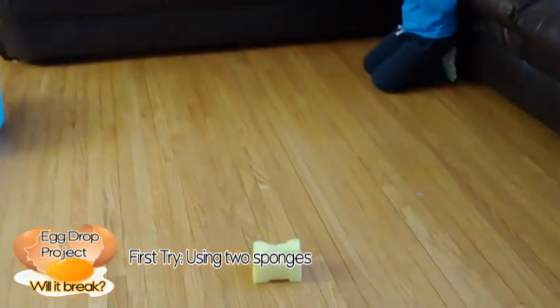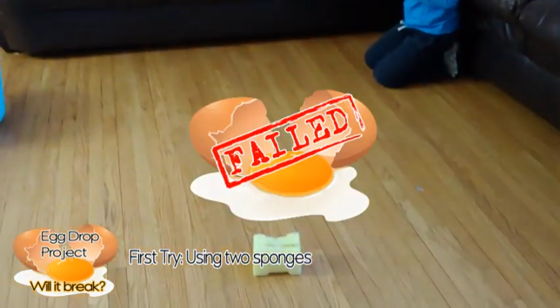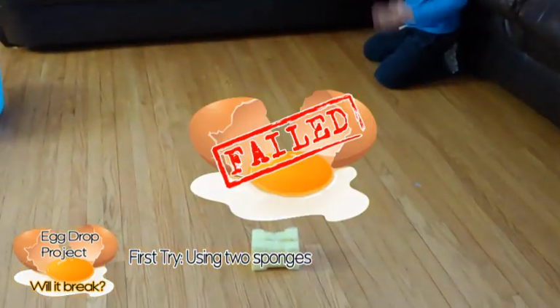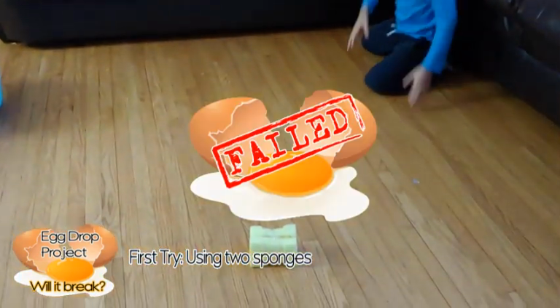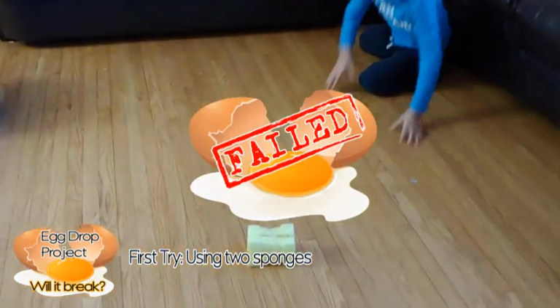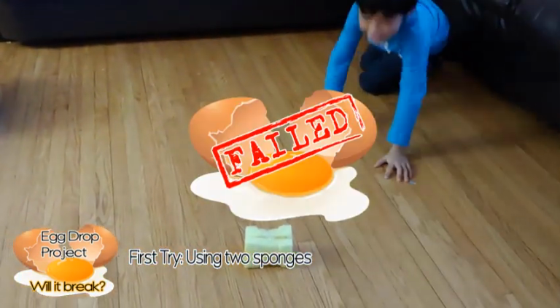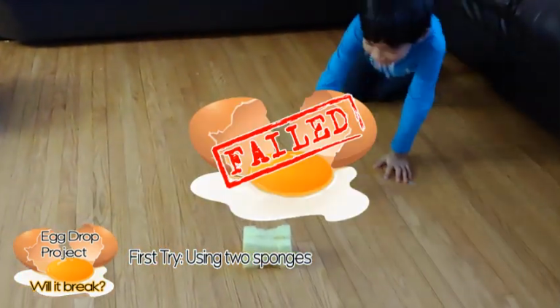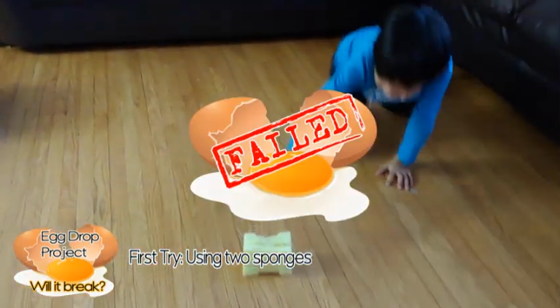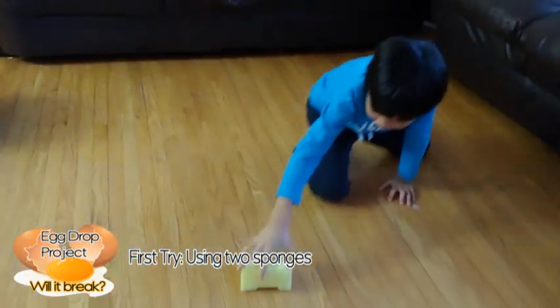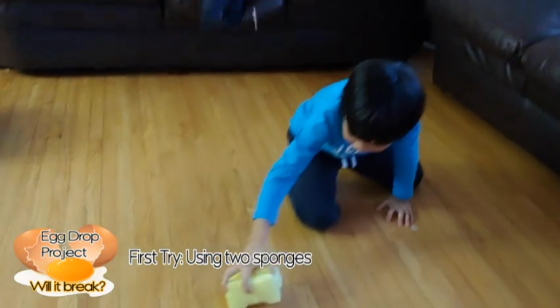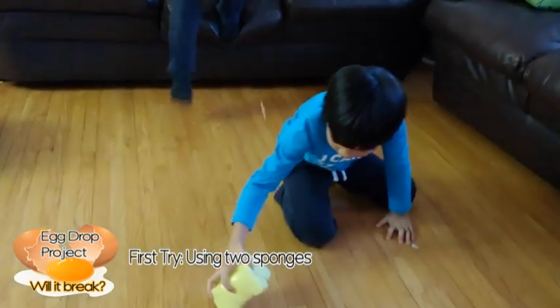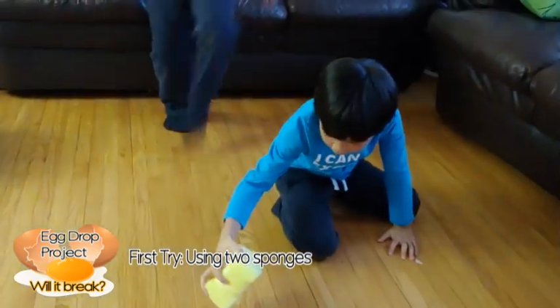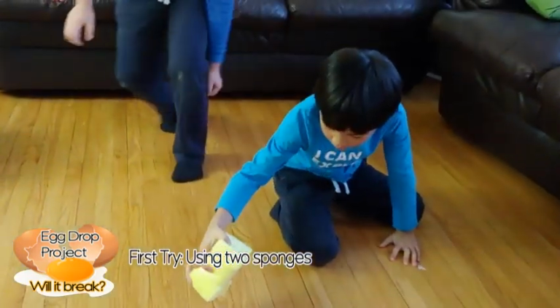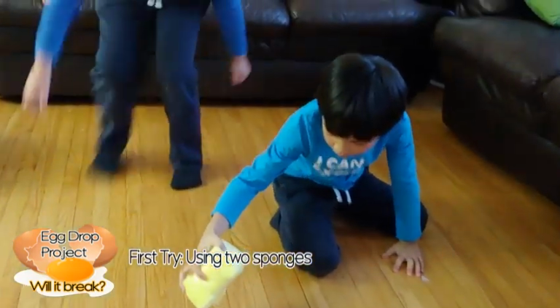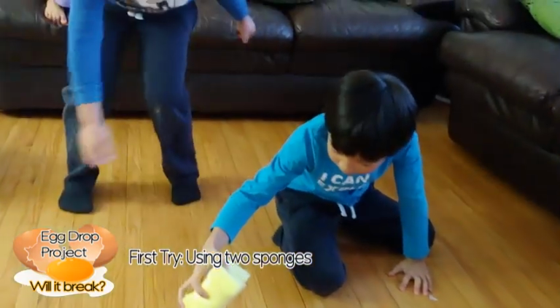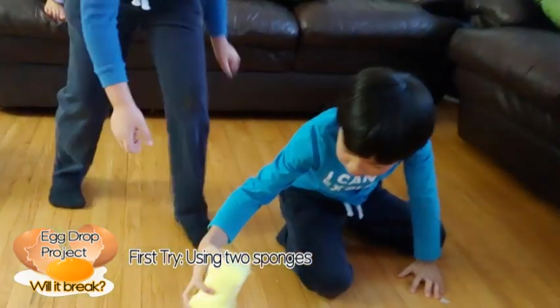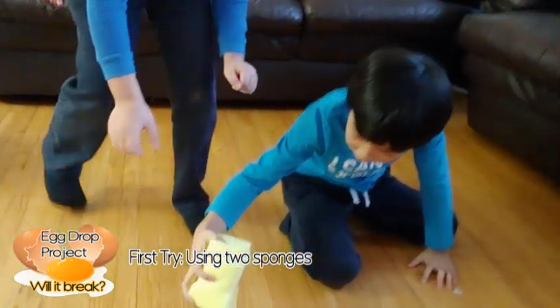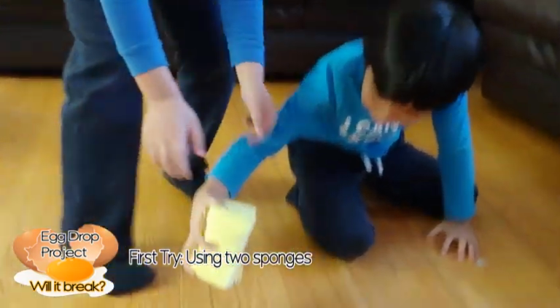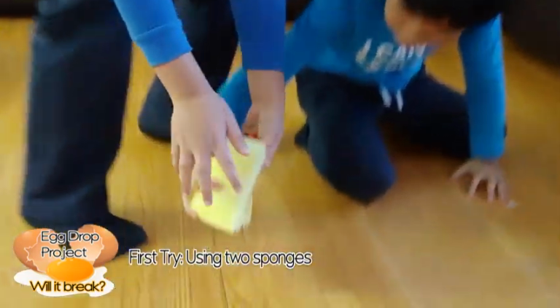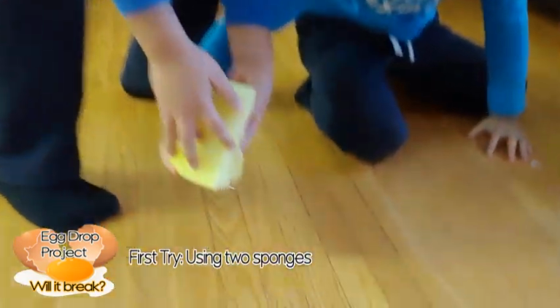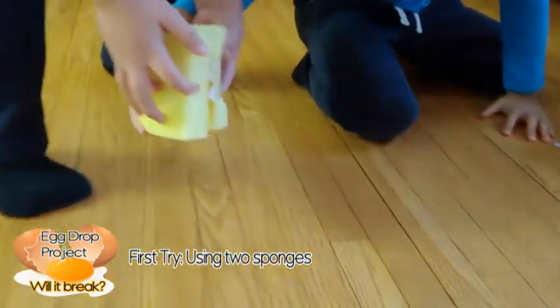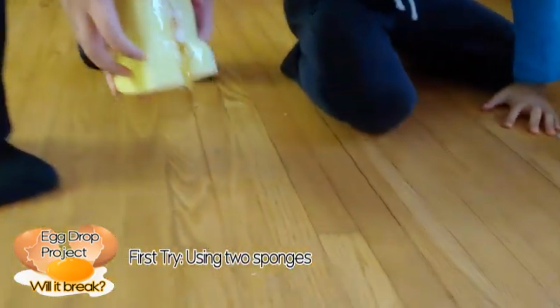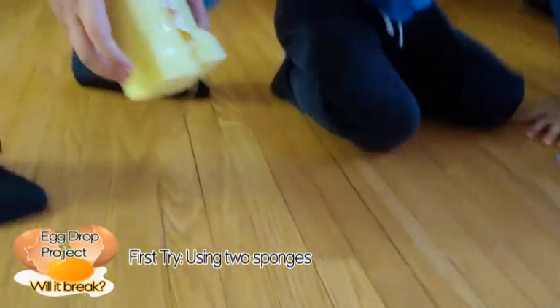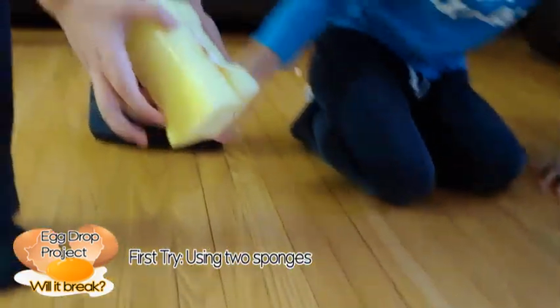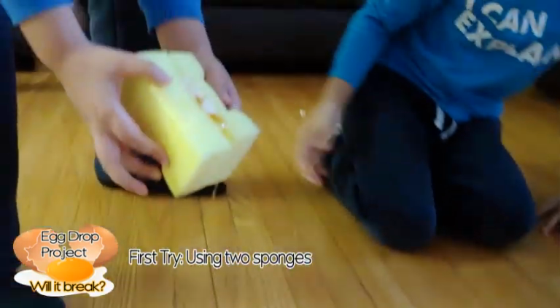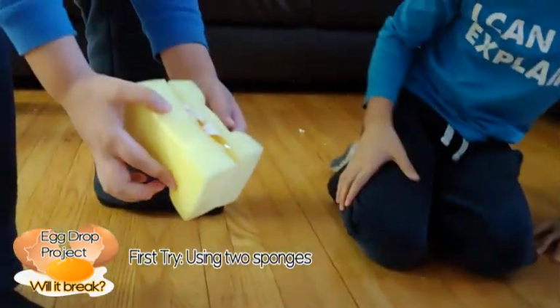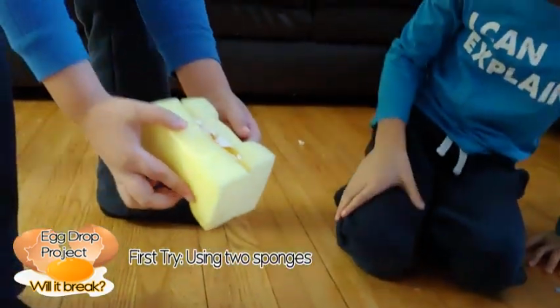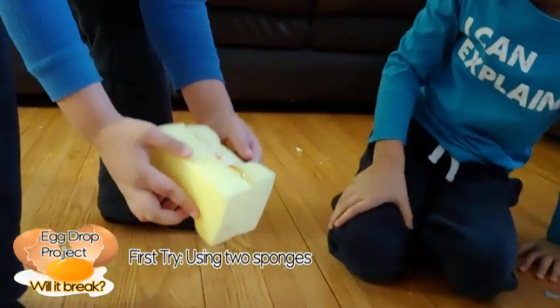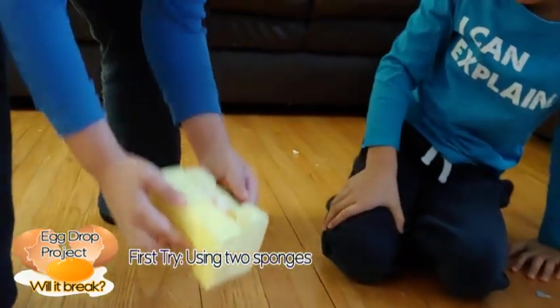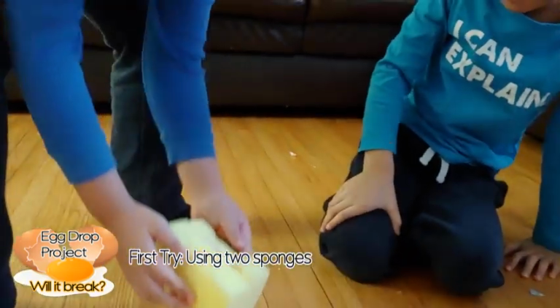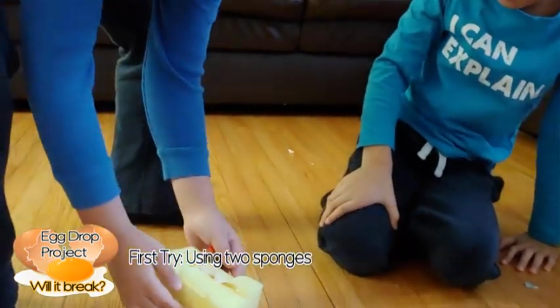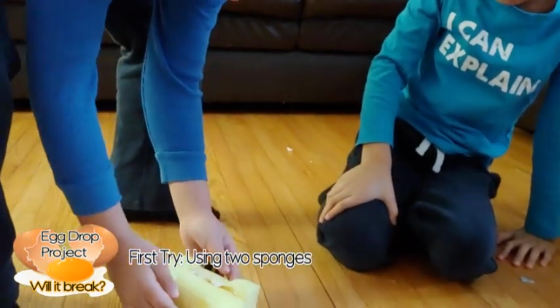Oh, it broke! It broke! Oh no! Okay, that's the first try, right?